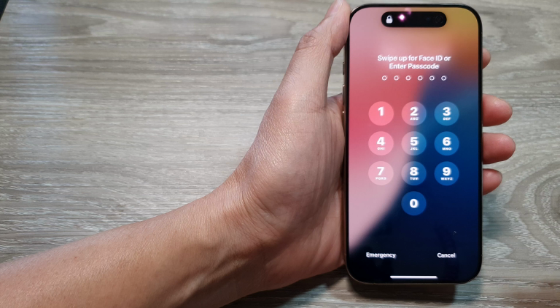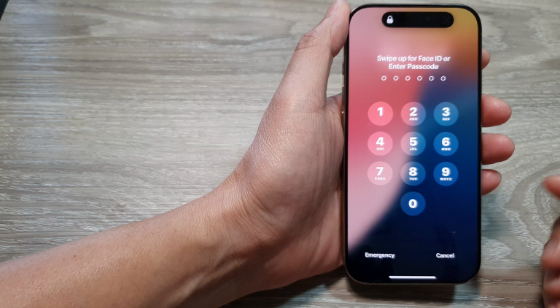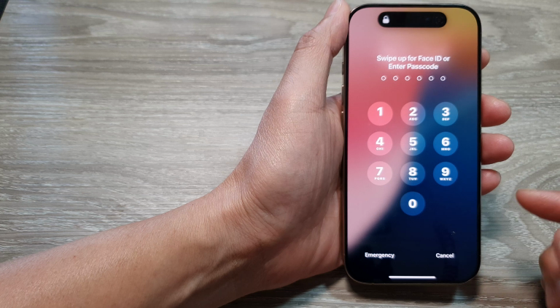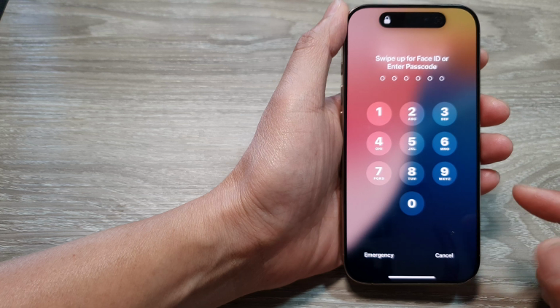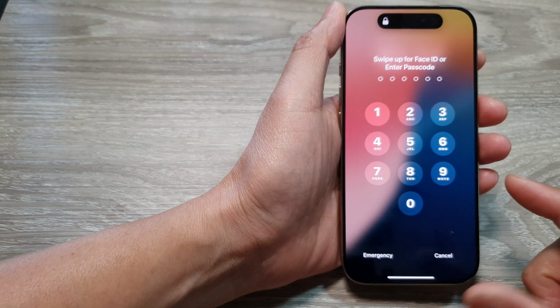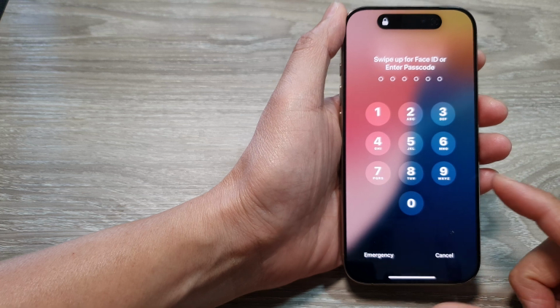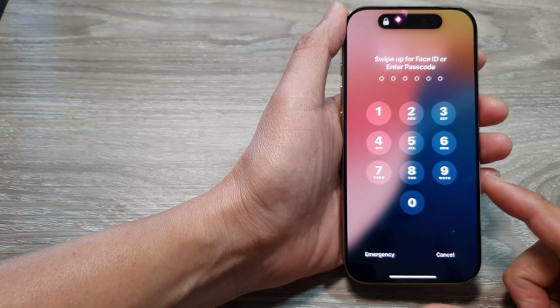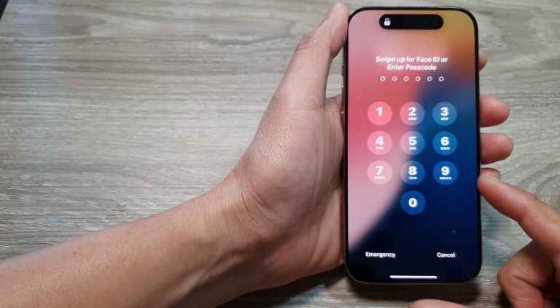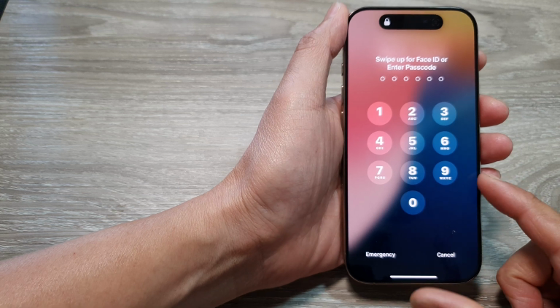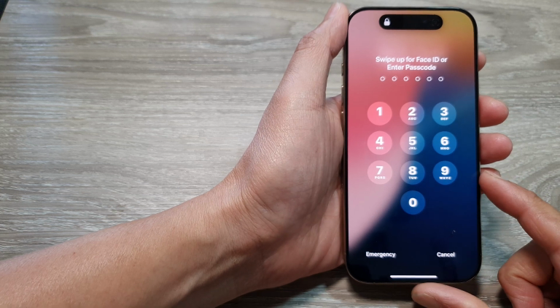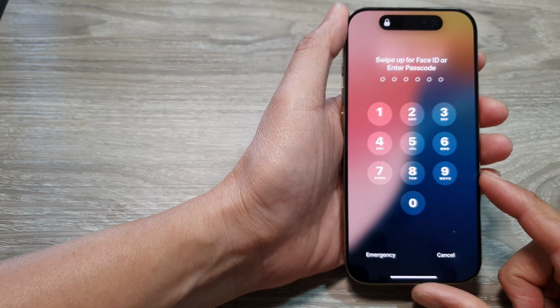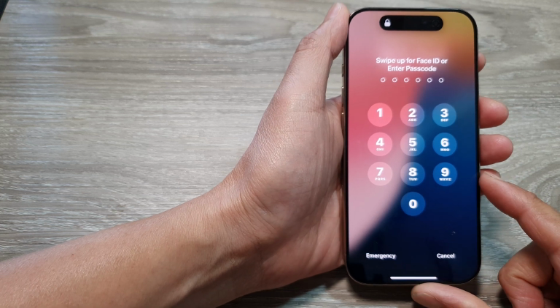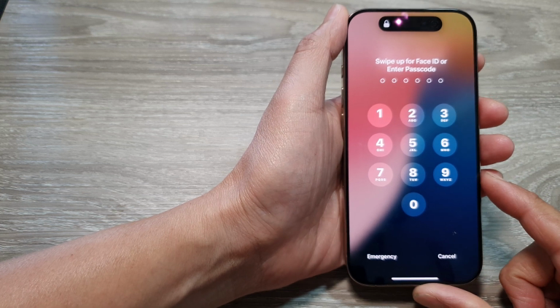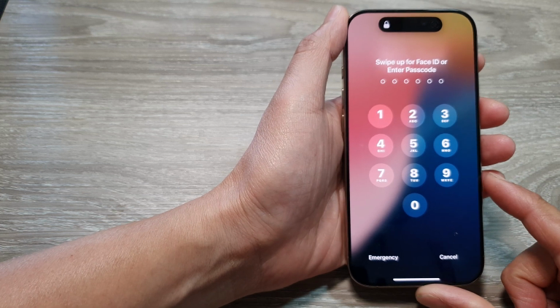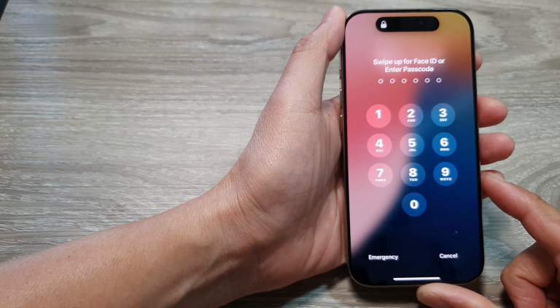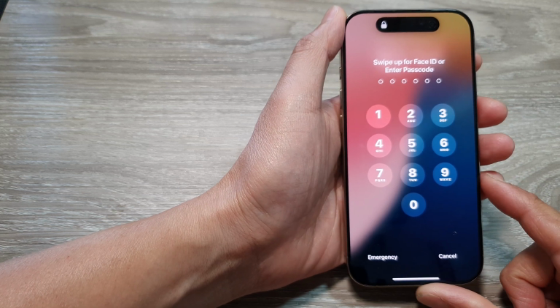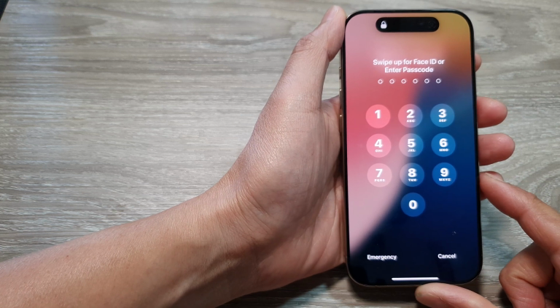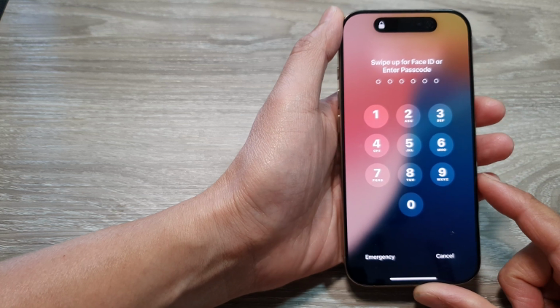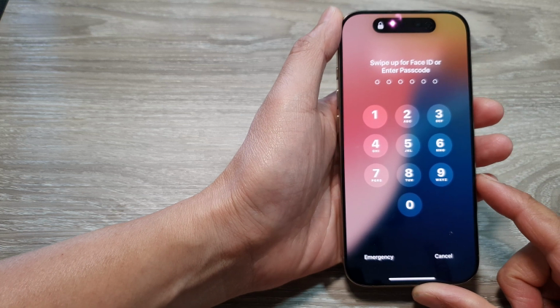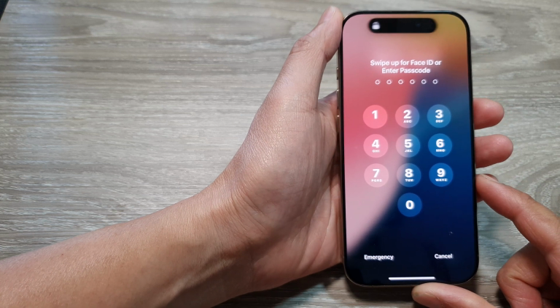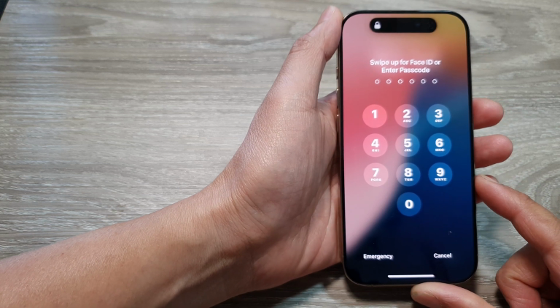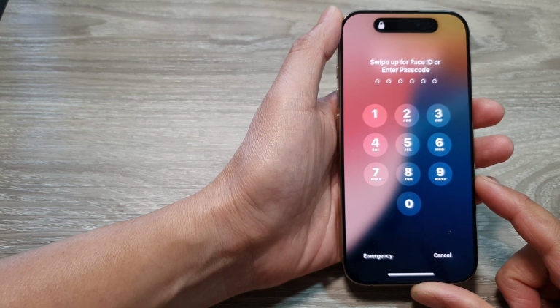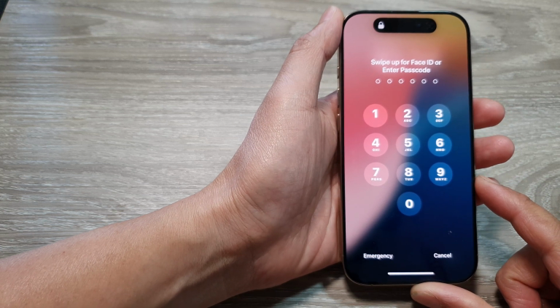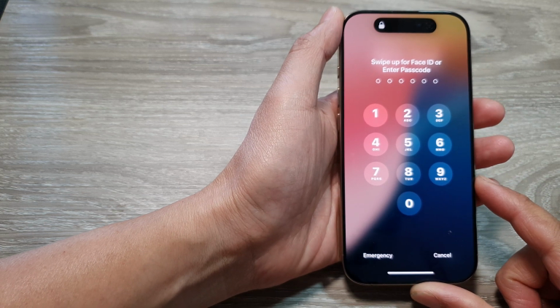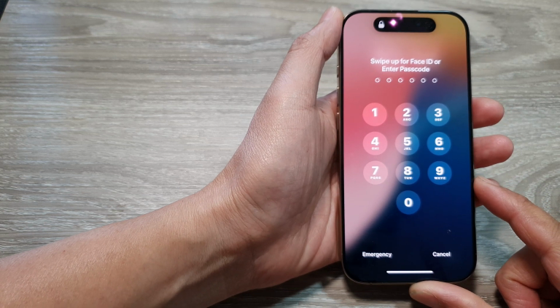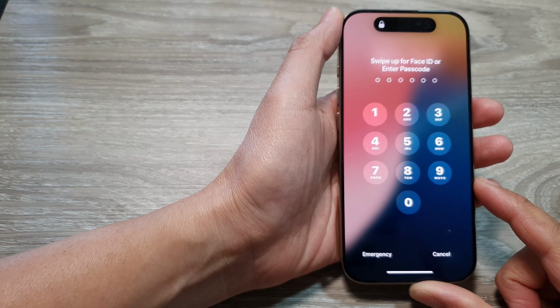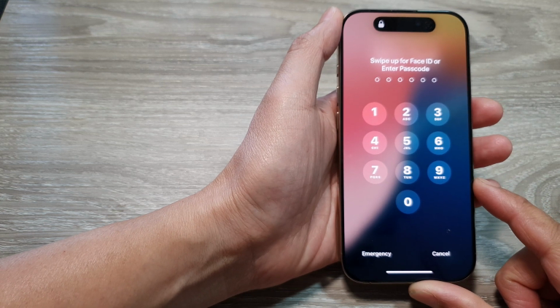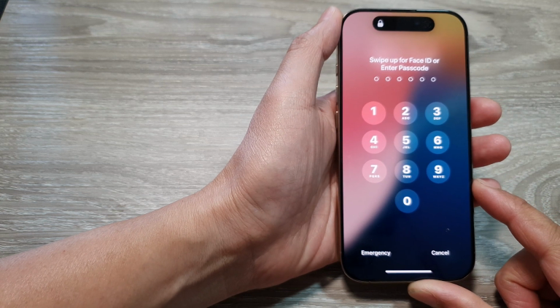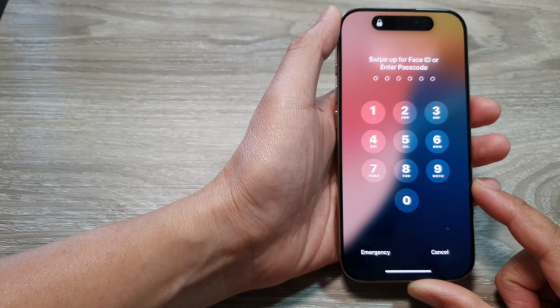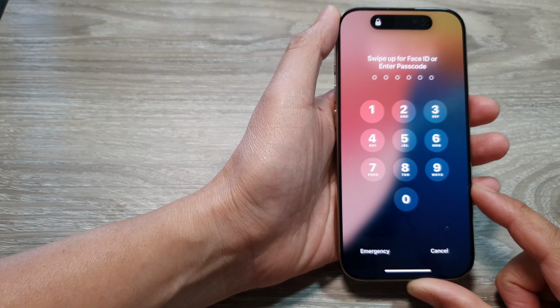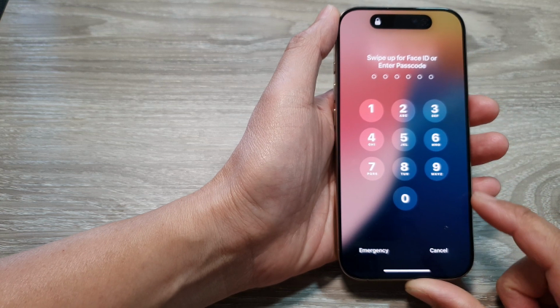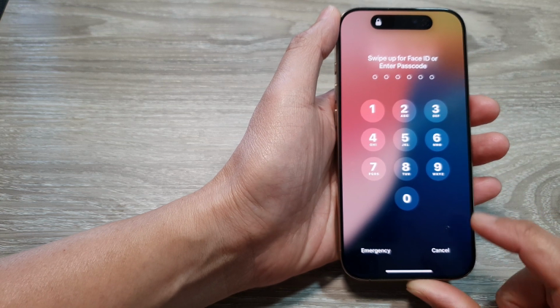How to turn off passcode on the iPhone 16 series.